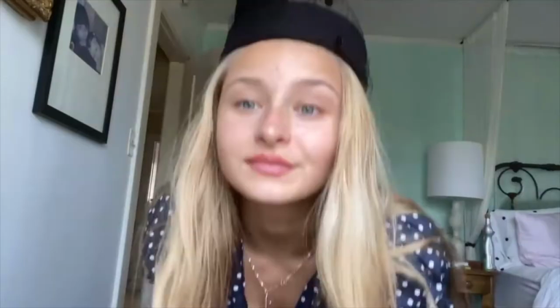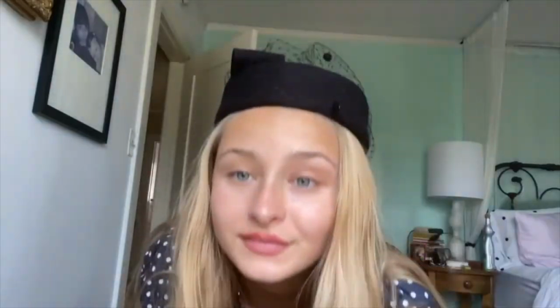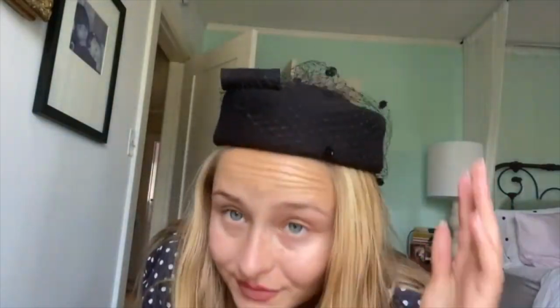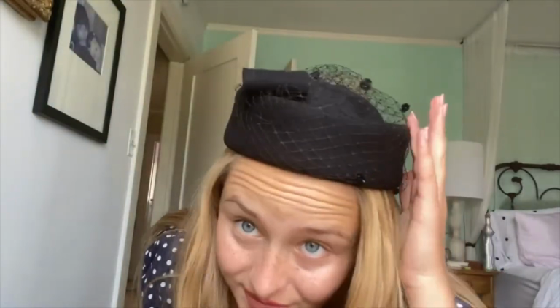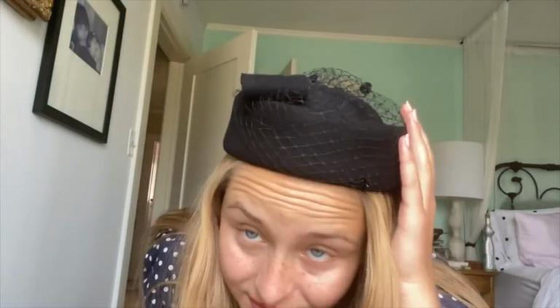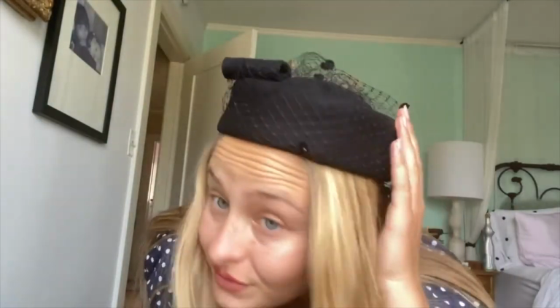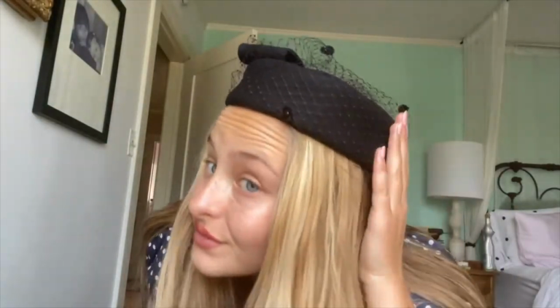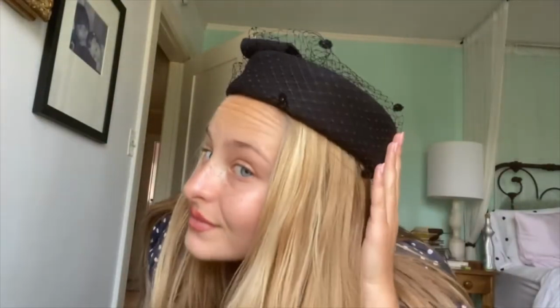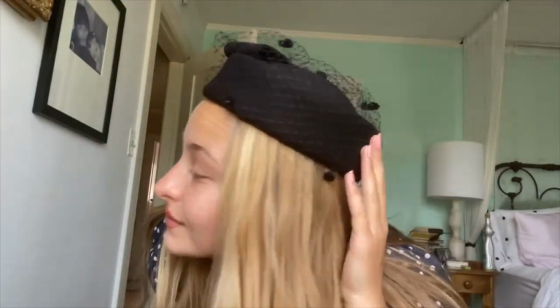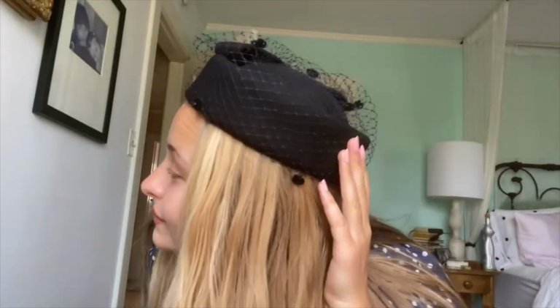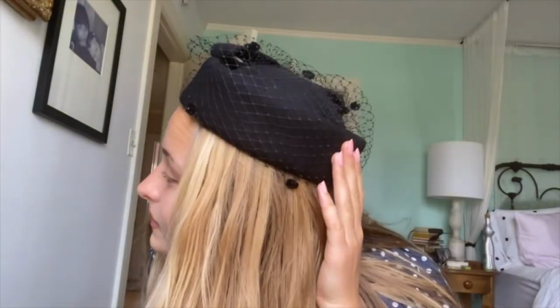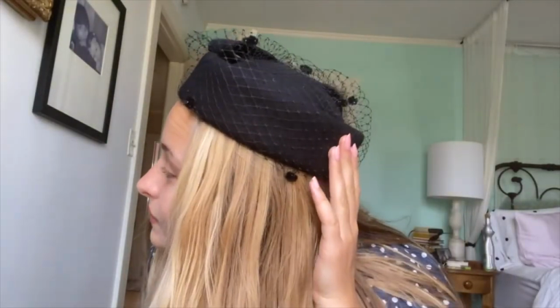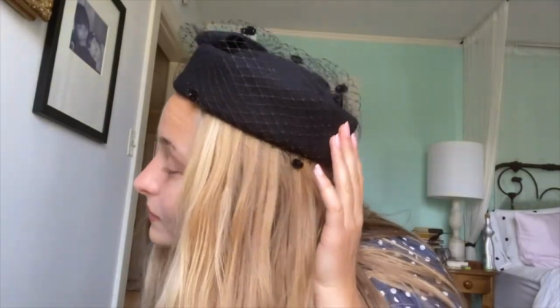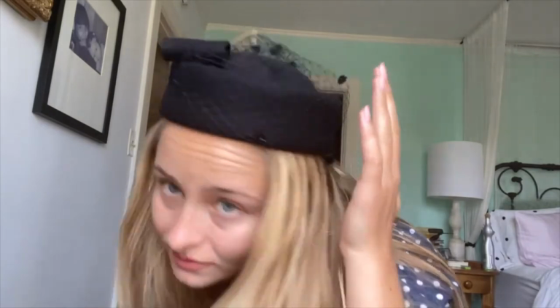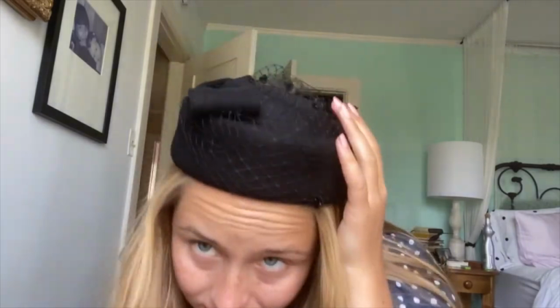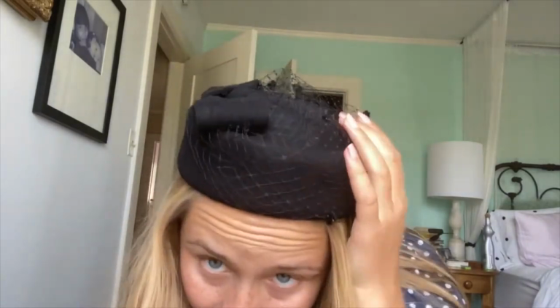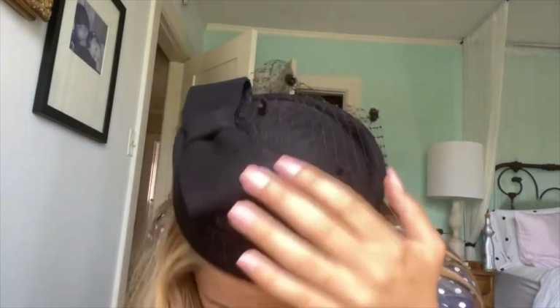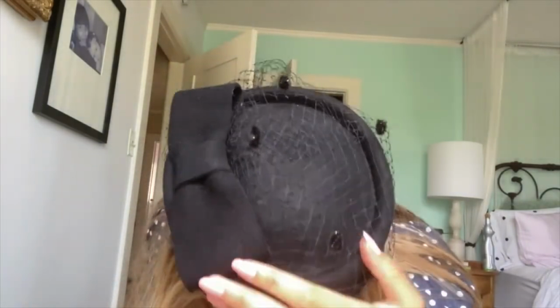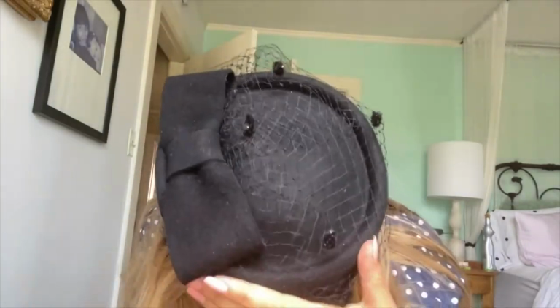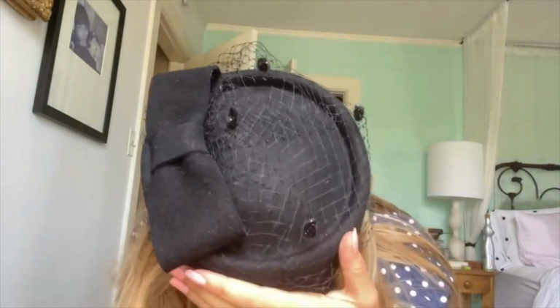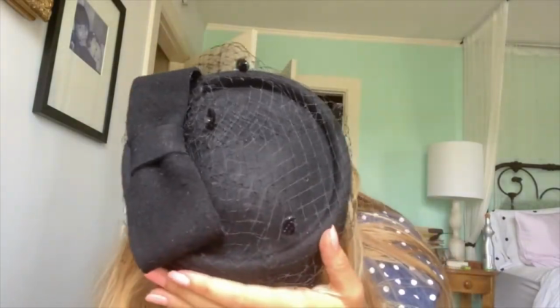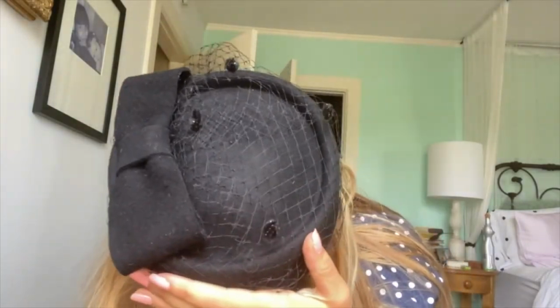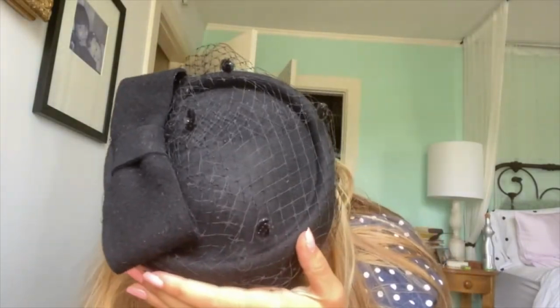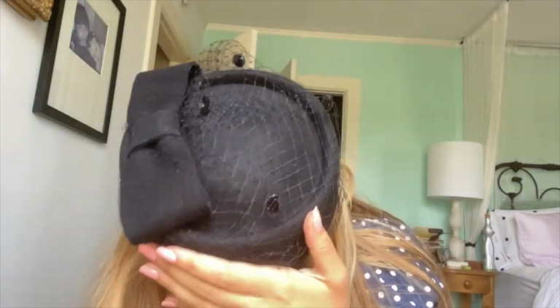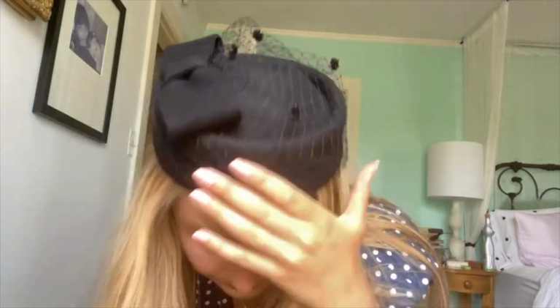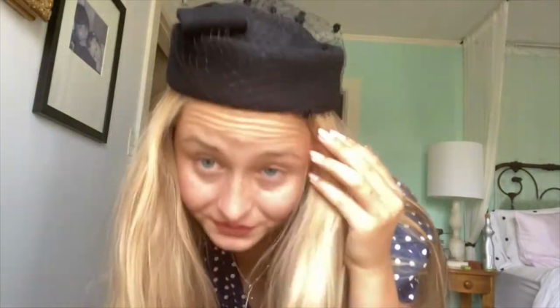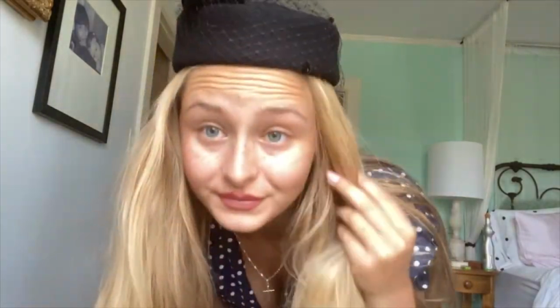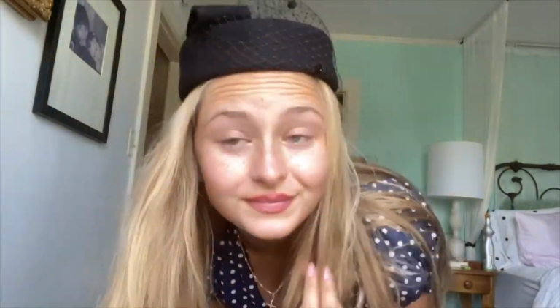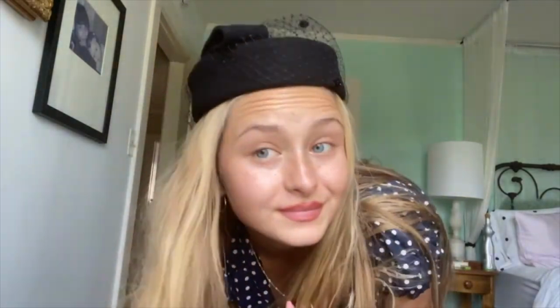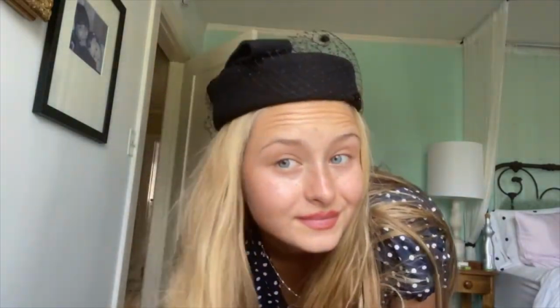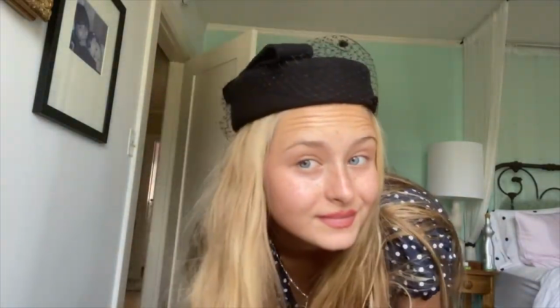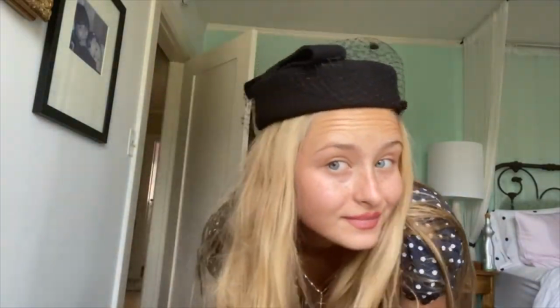Obviously not all of the hats back in the 30s were pillbox style, but these were very popular during the time.